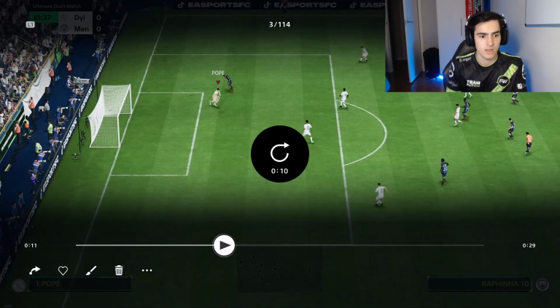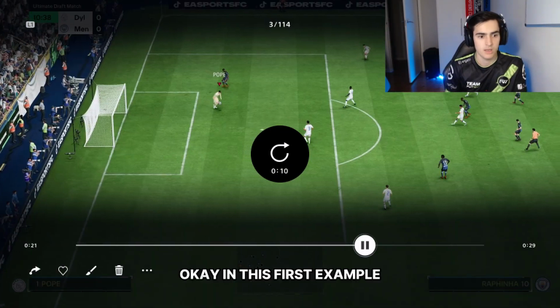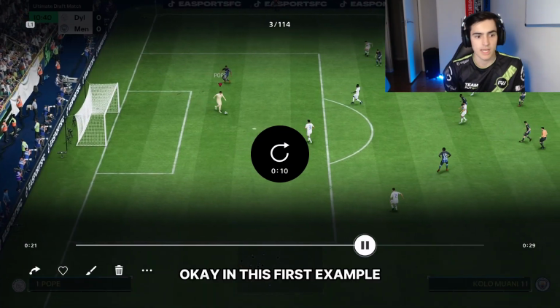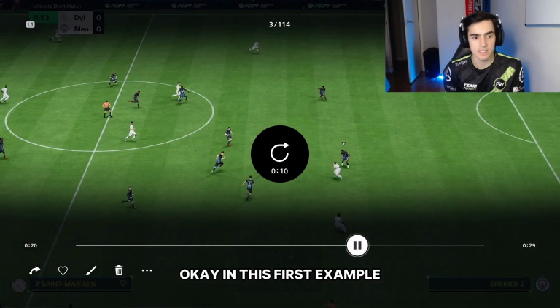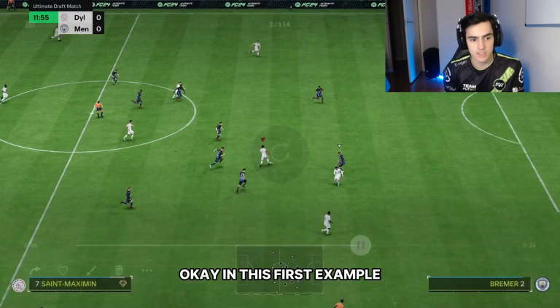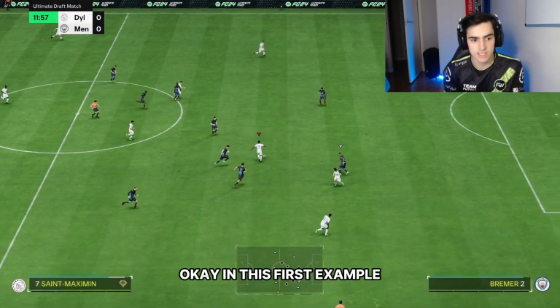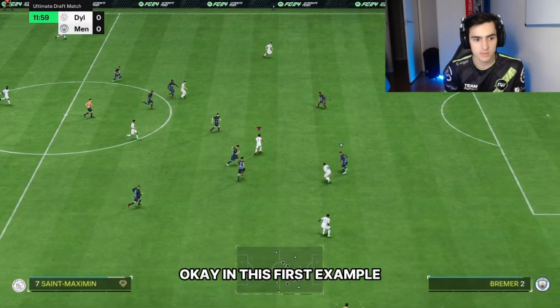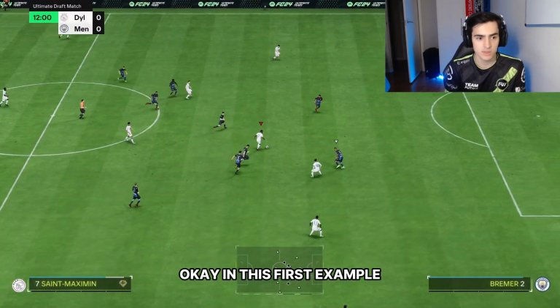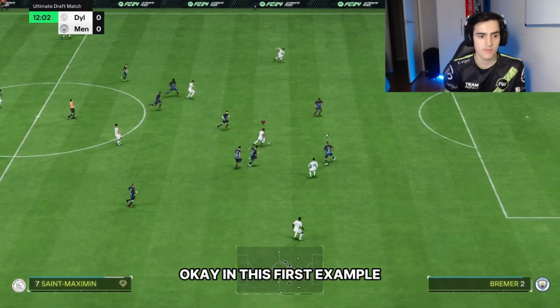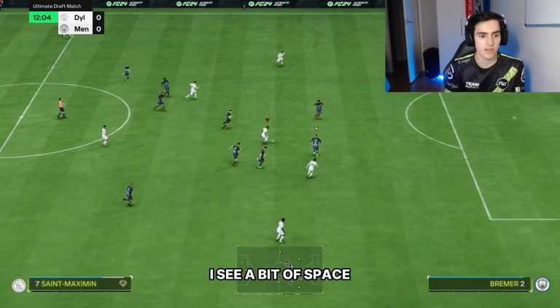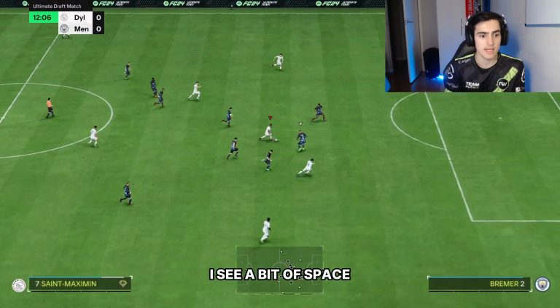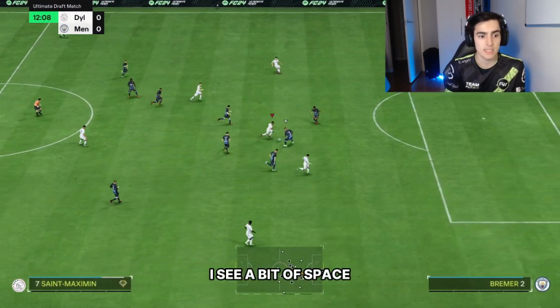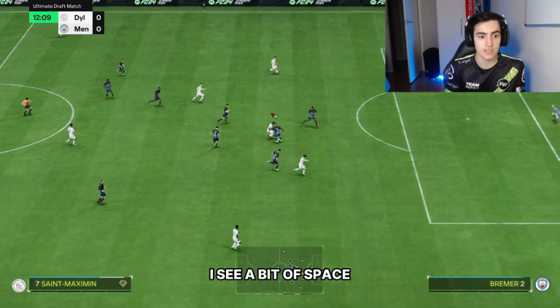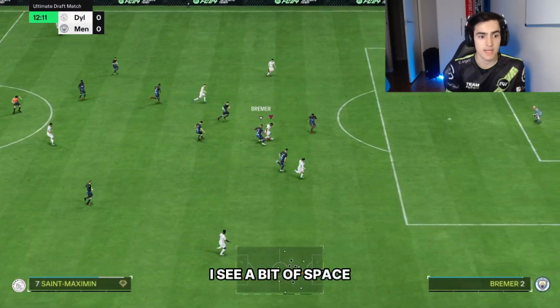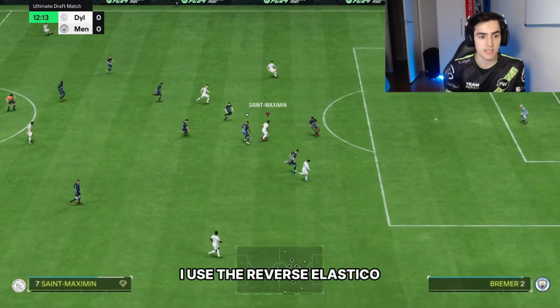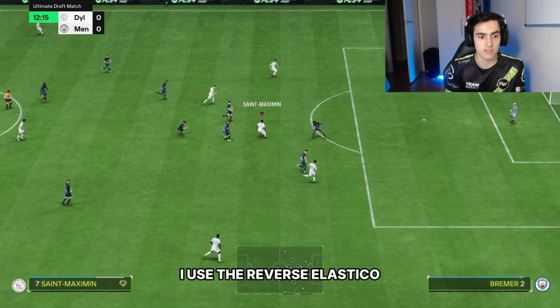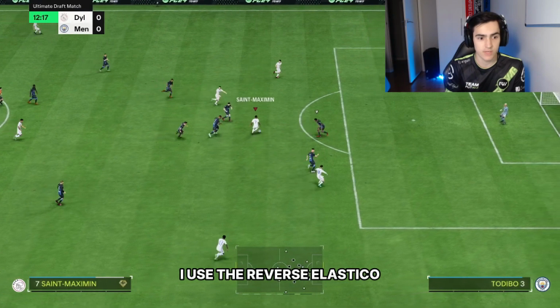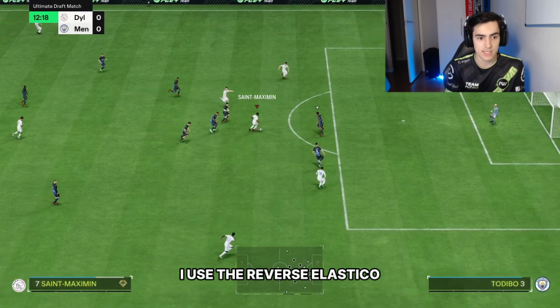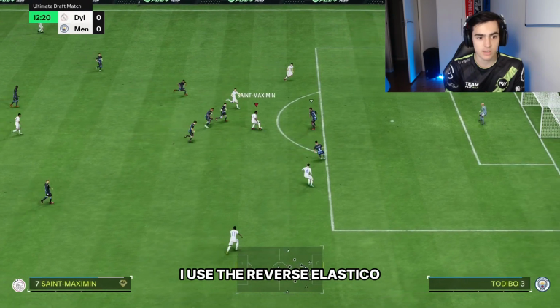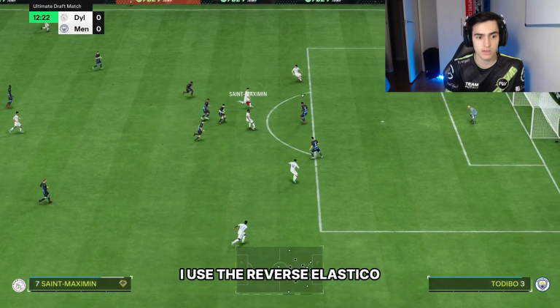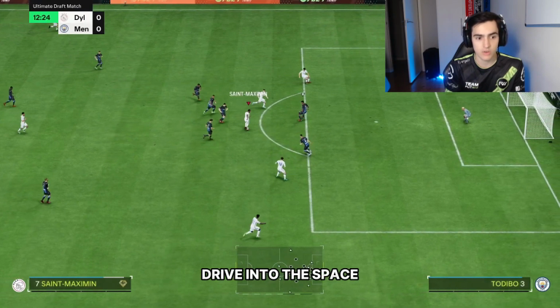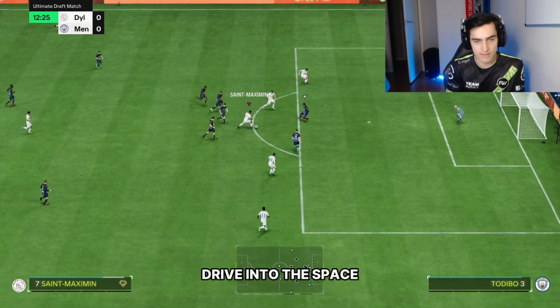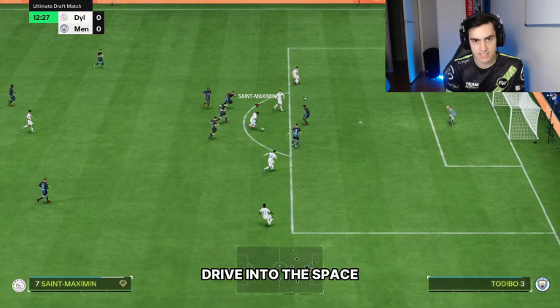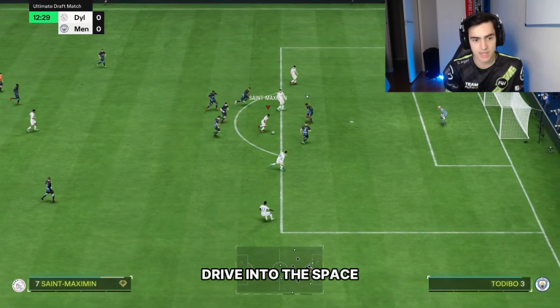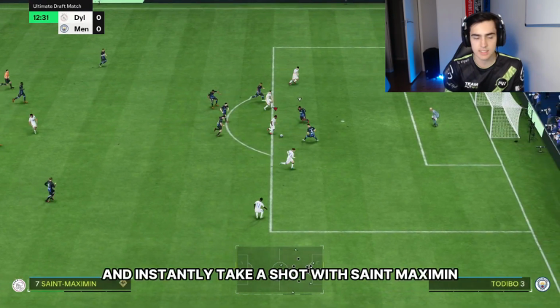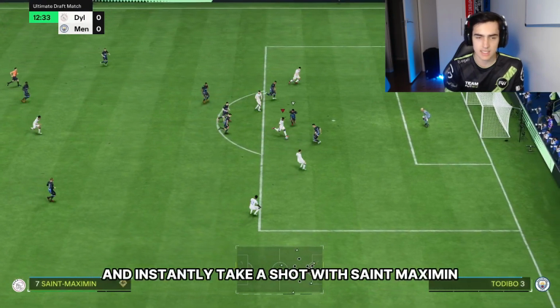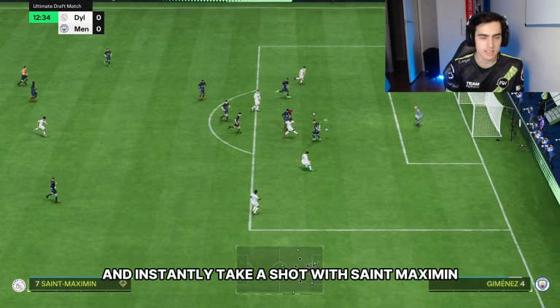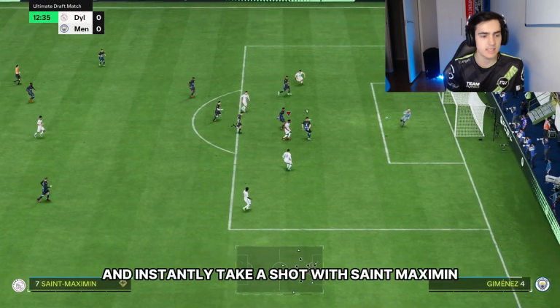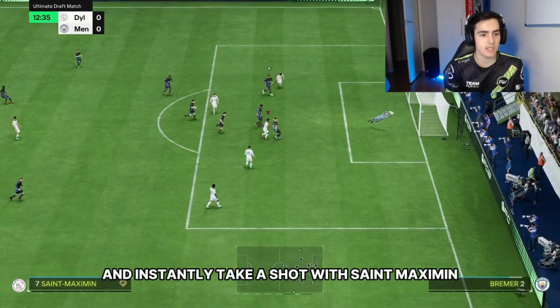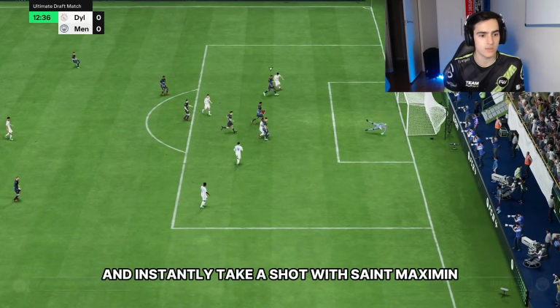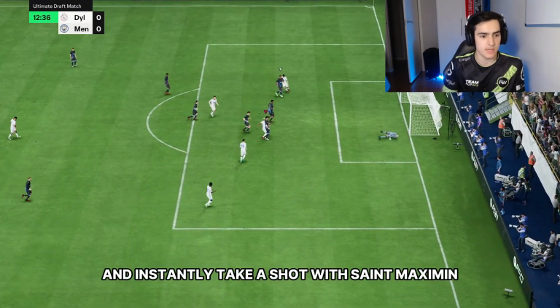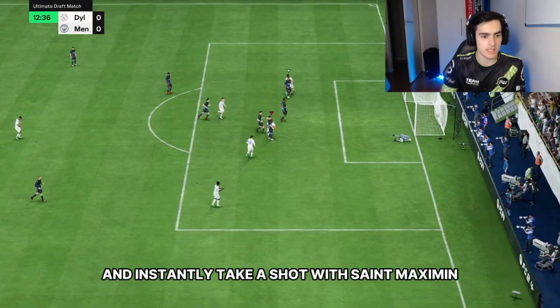In this first example, I see a bit of space, use the reverse elastico, drive into the space and instantly take a shot with Saint-Maximin.